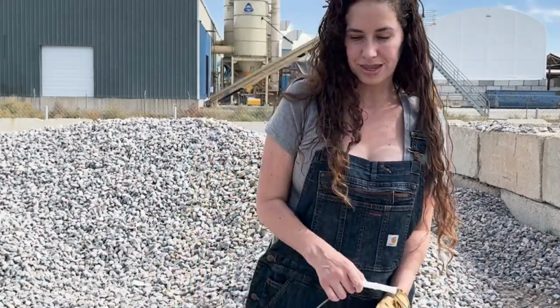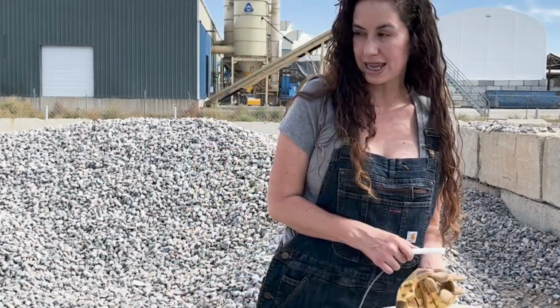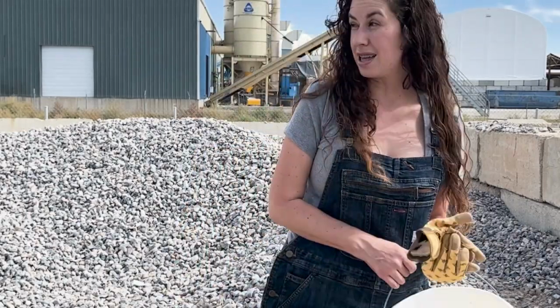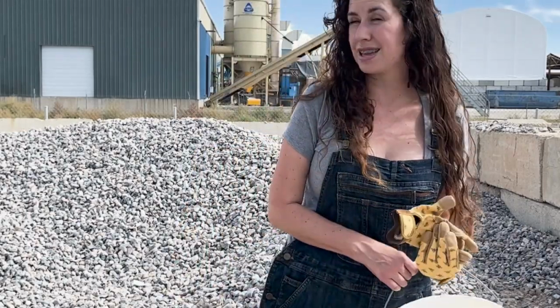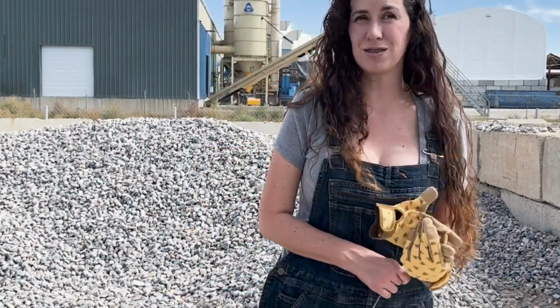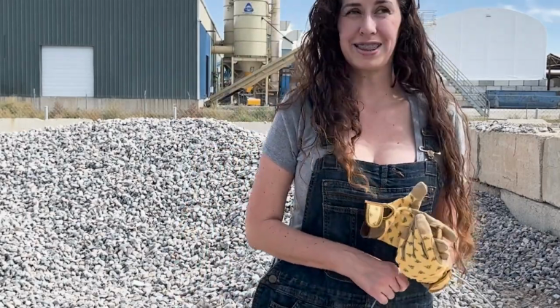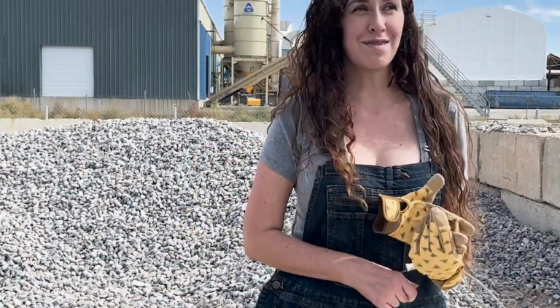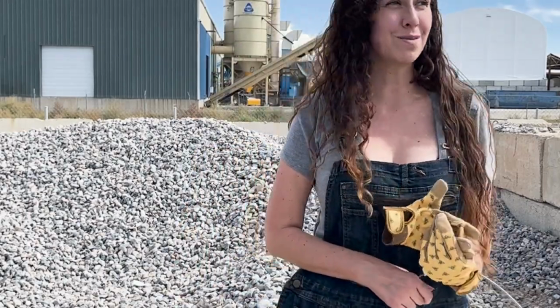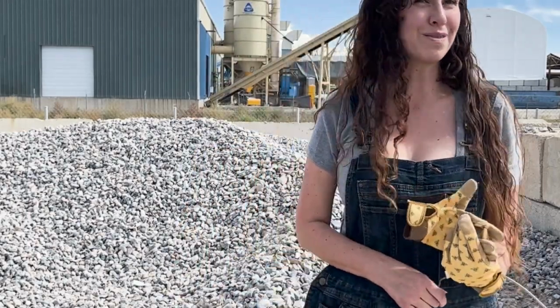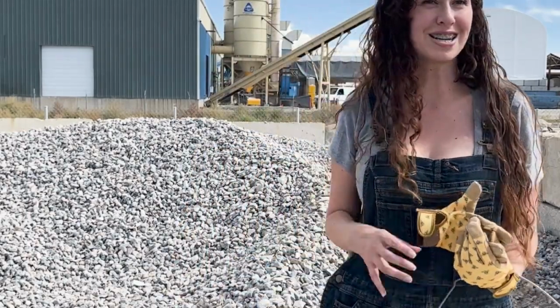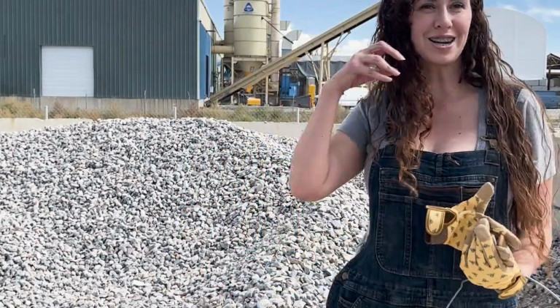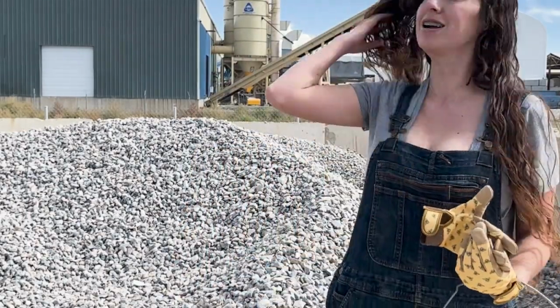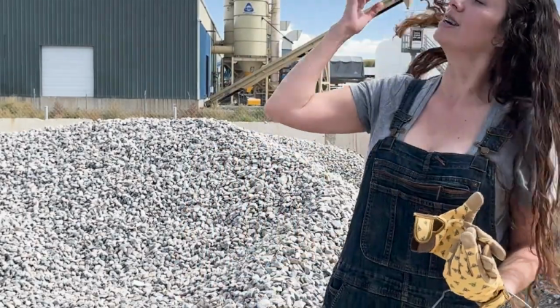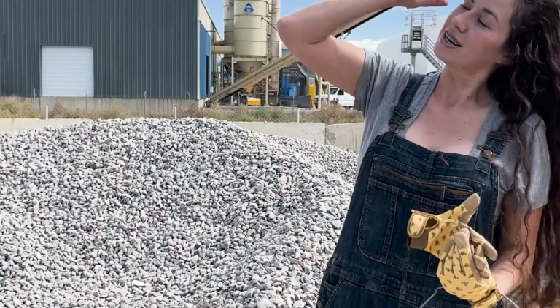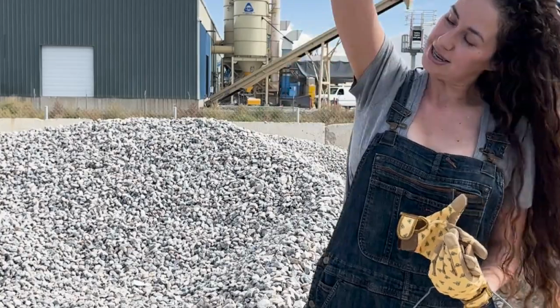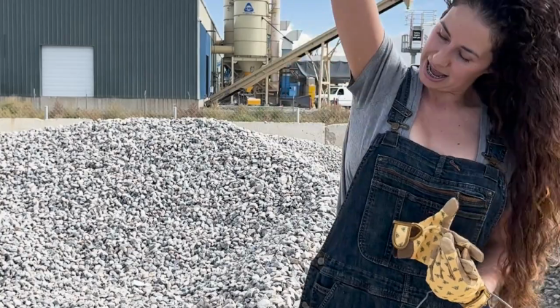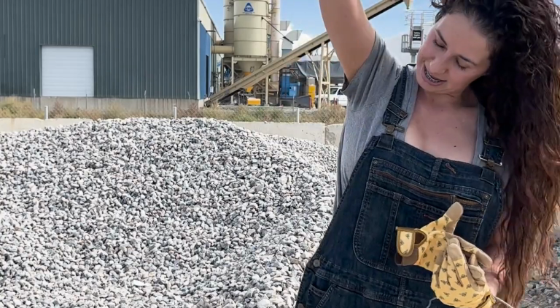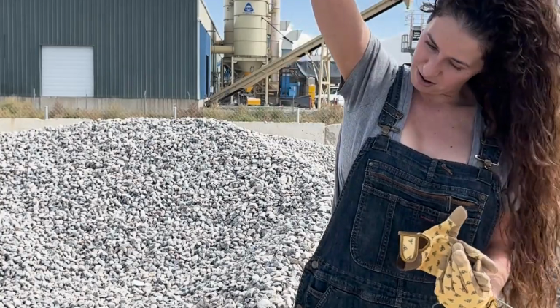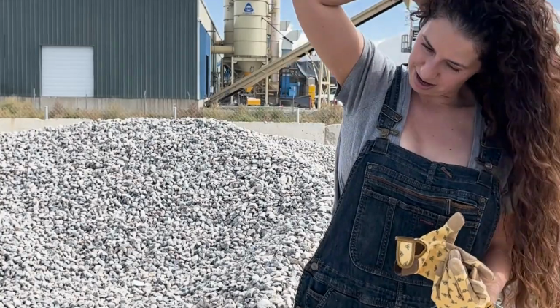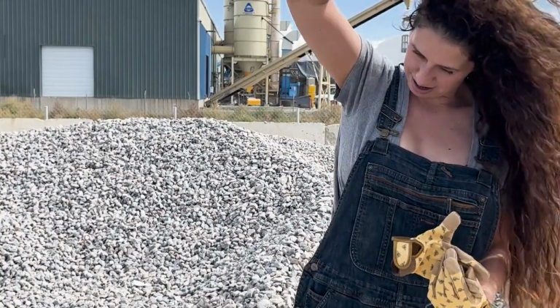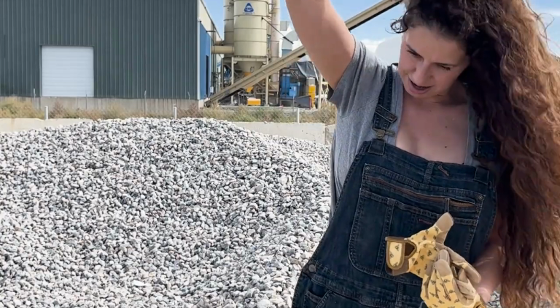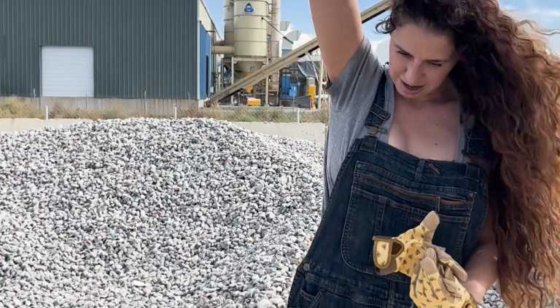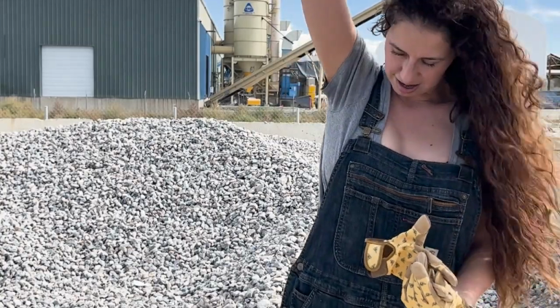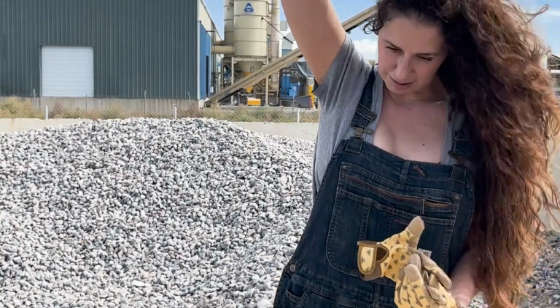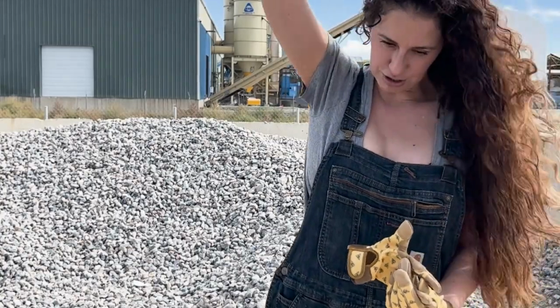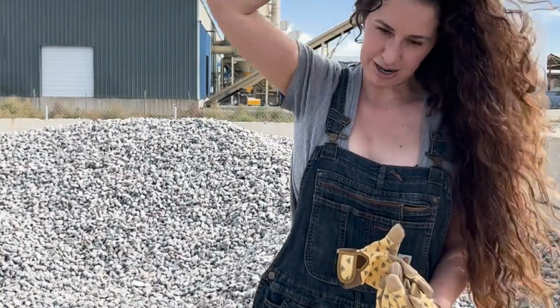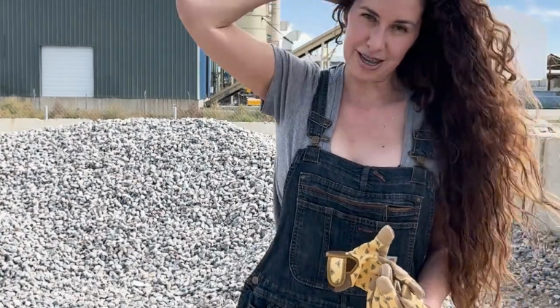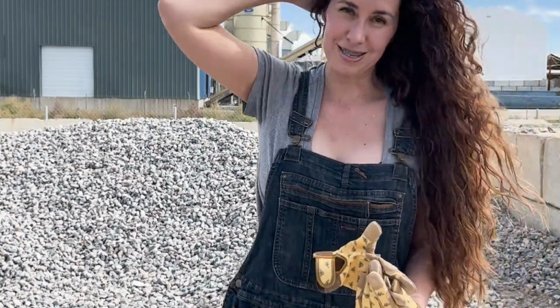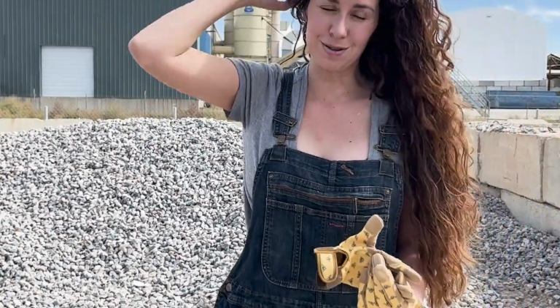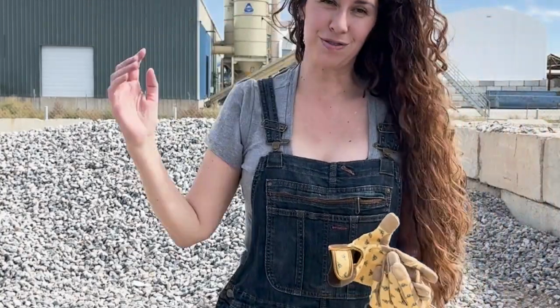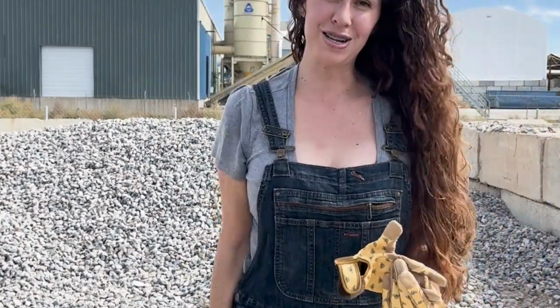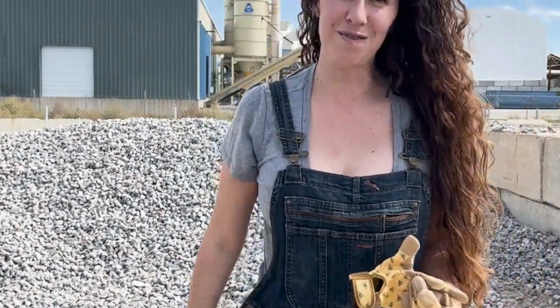Yeah, they don't look like they have any white rocks here today, so I think I'm just gonna use these ones for my driveway.